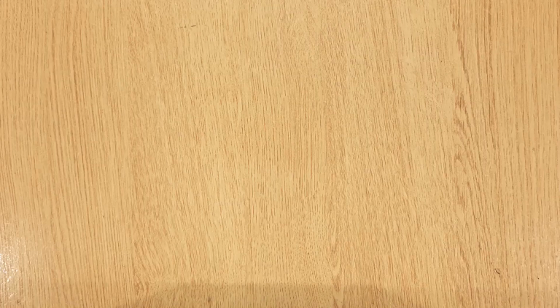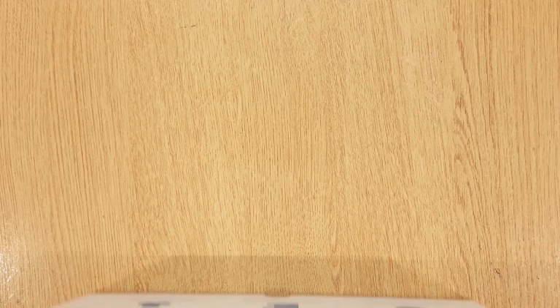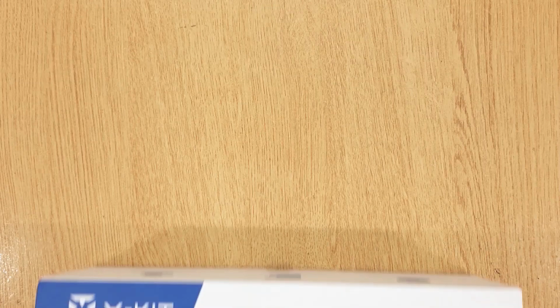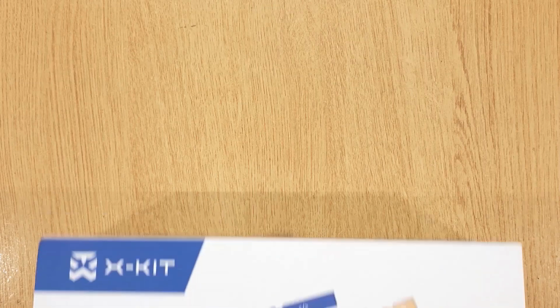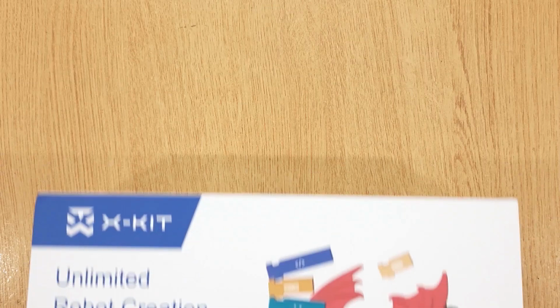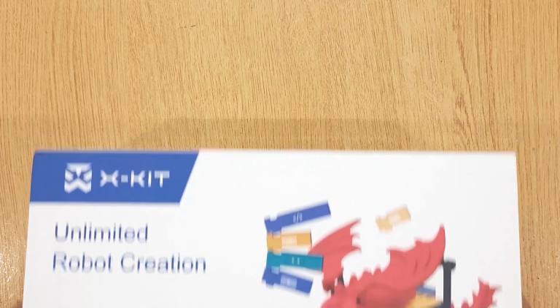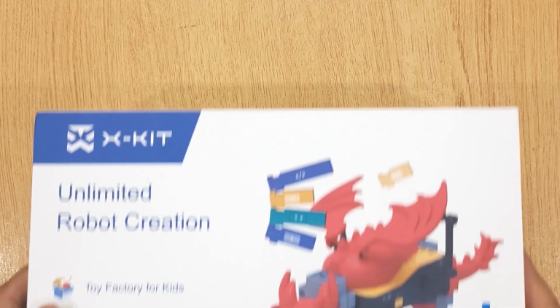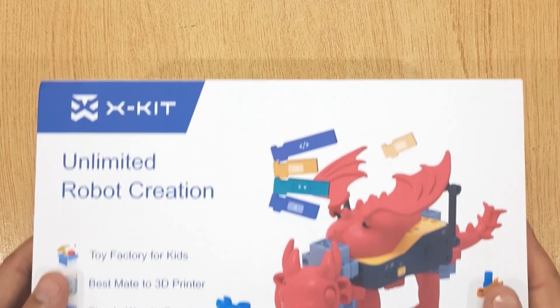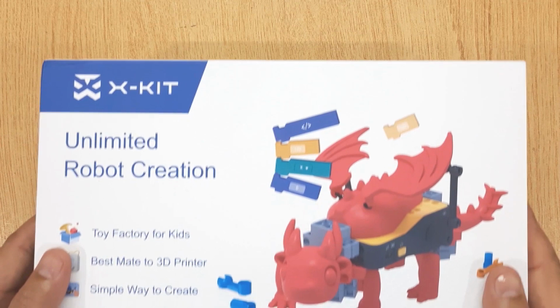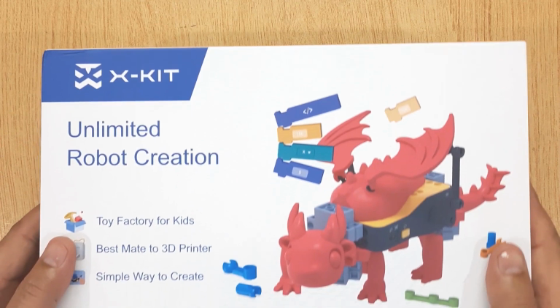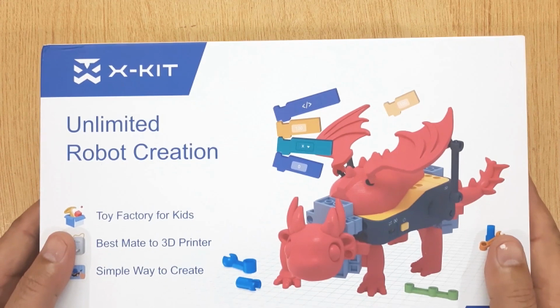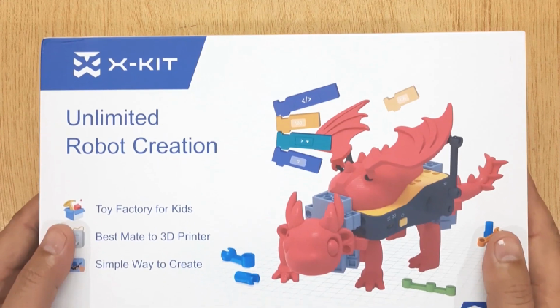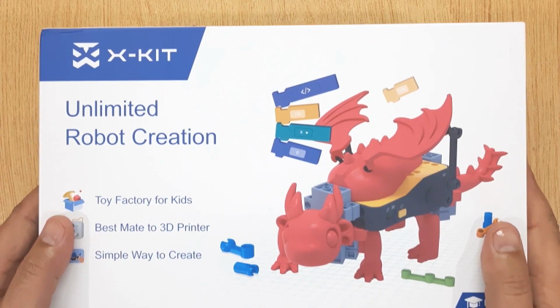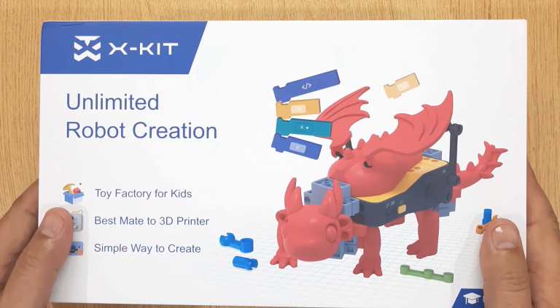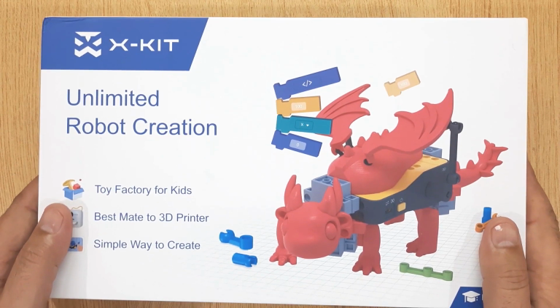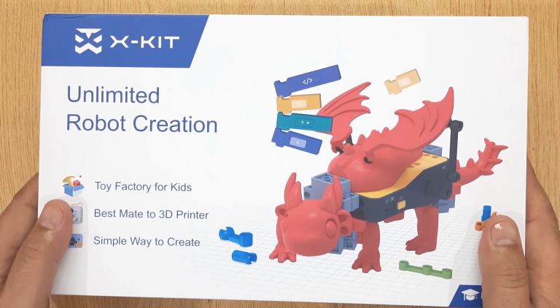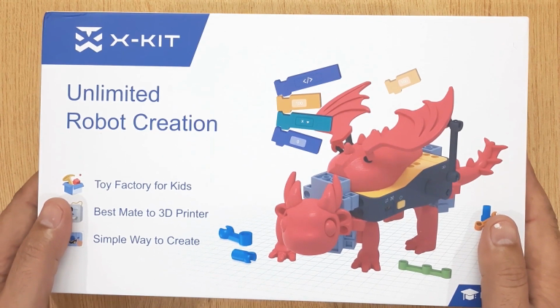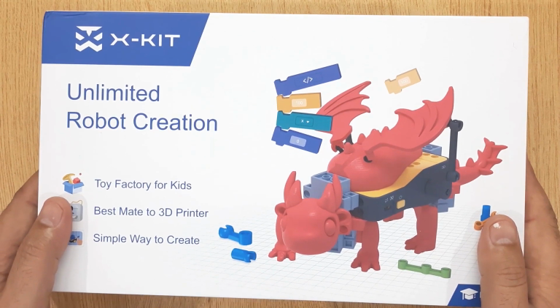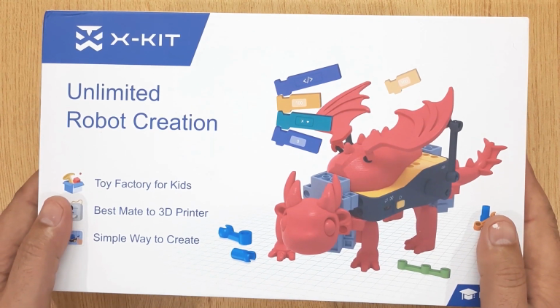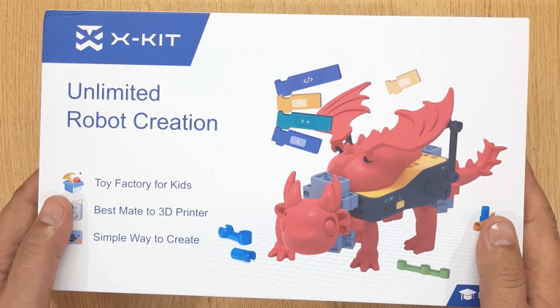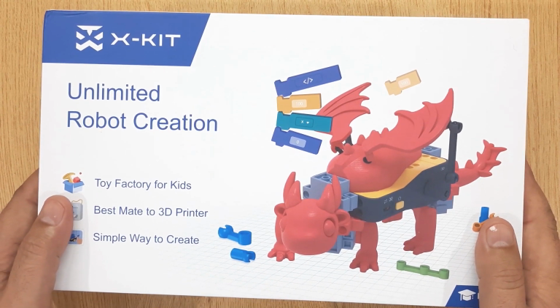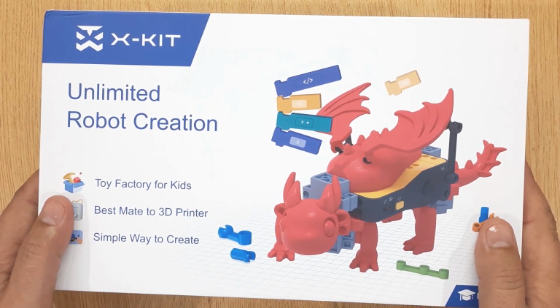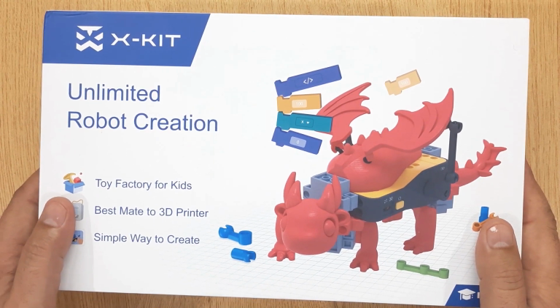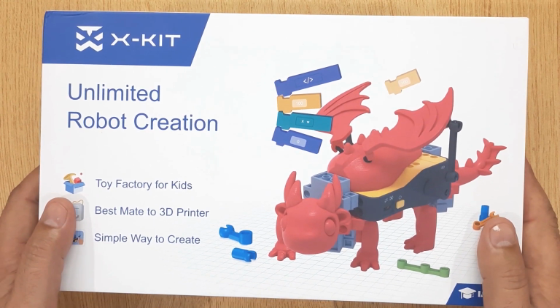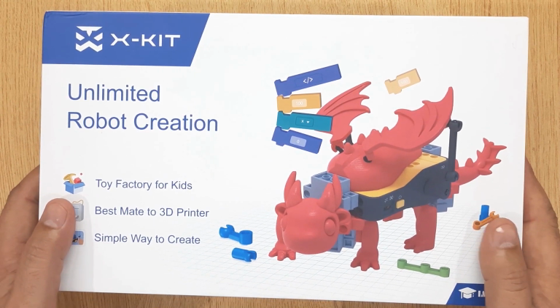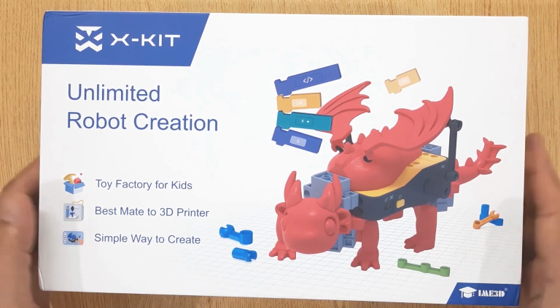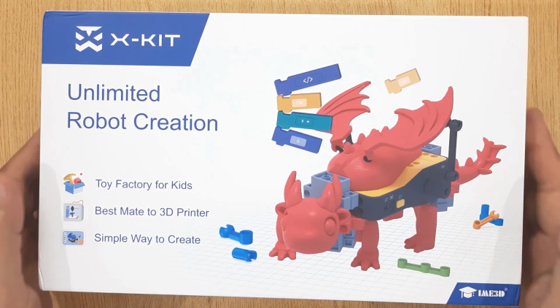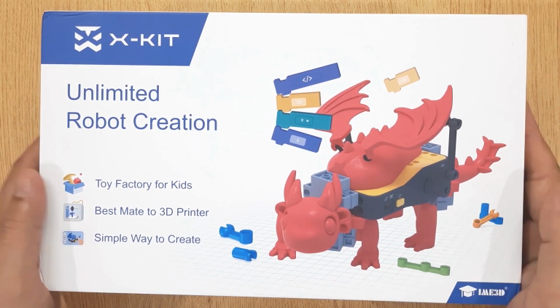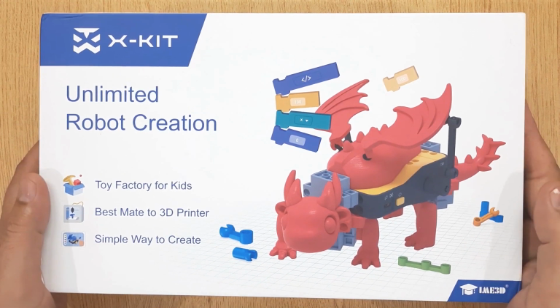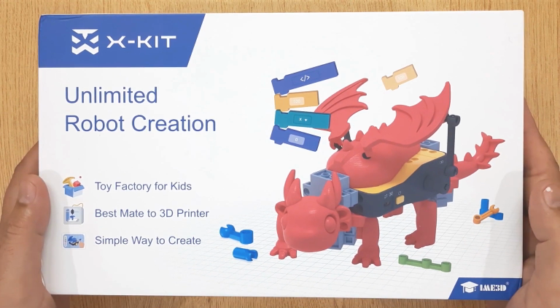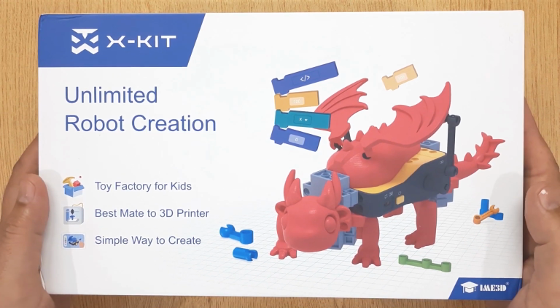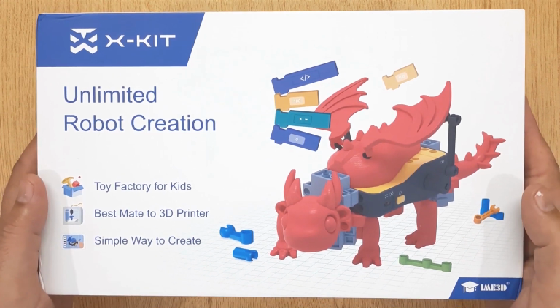Hi friends, today I brought to you X-Kit. It's an unlimited robot creation kit, made for 3D printing.